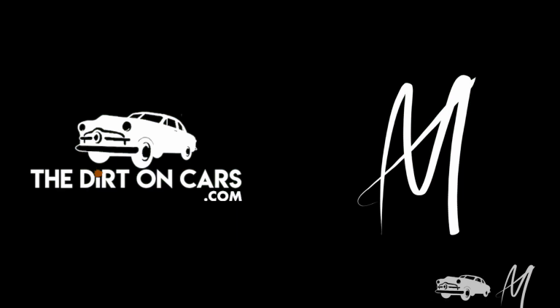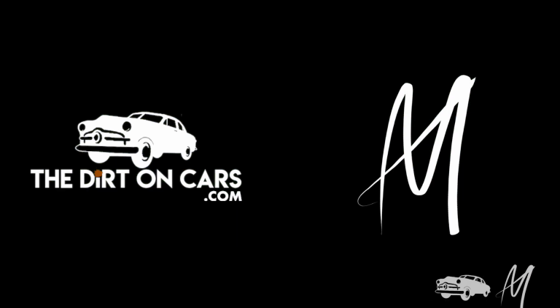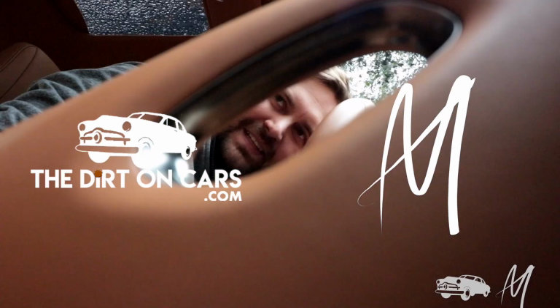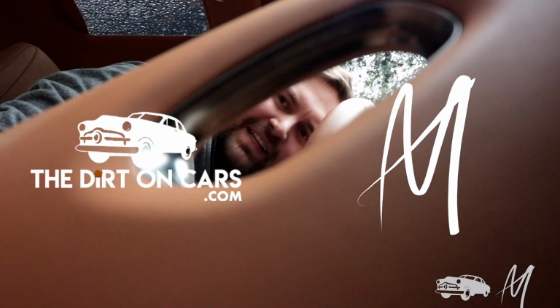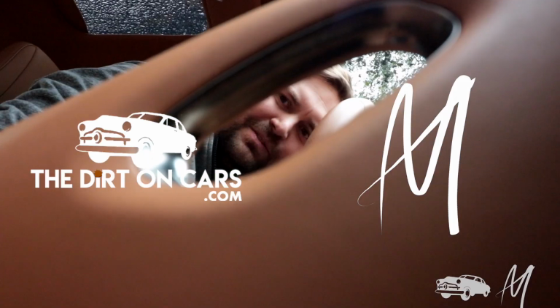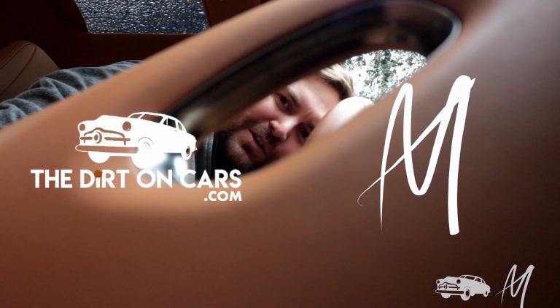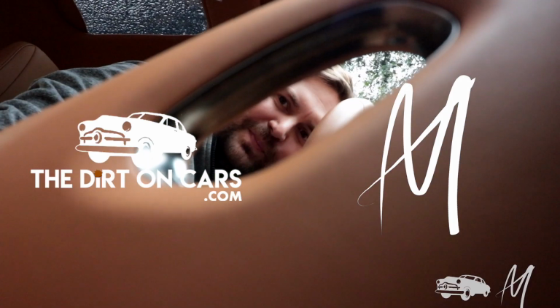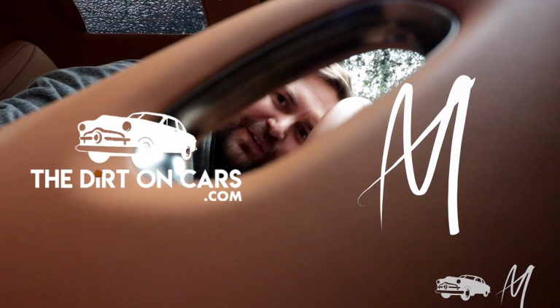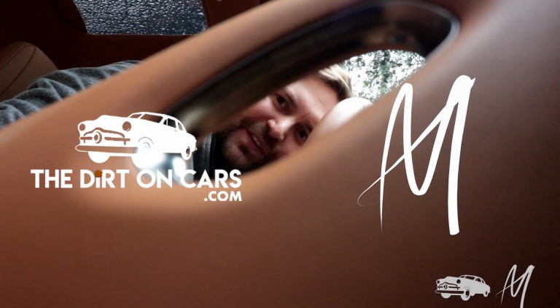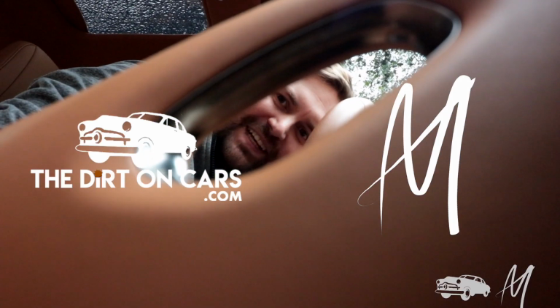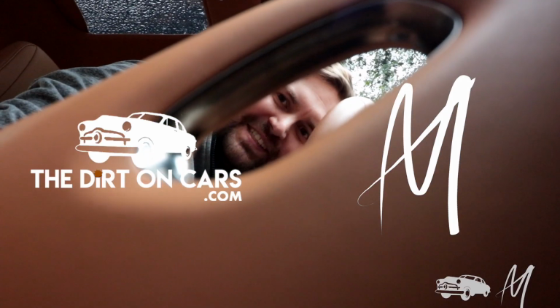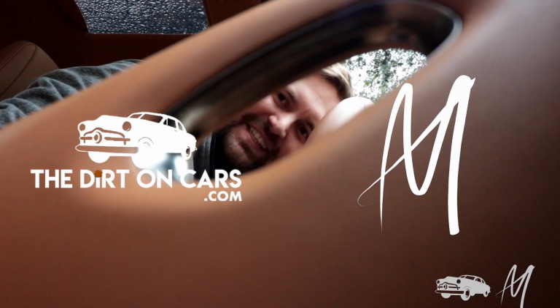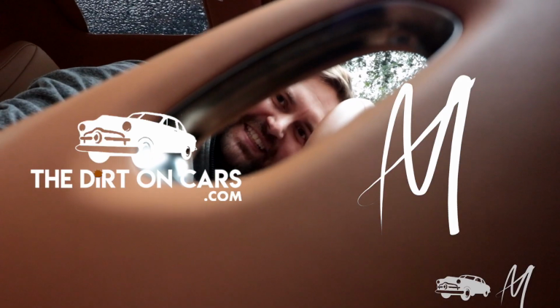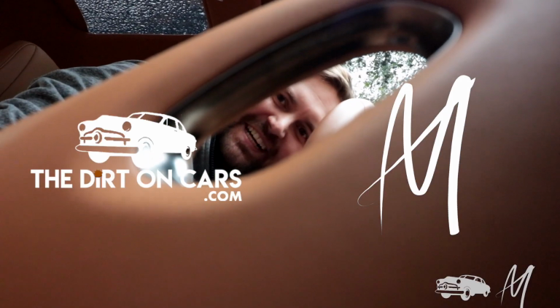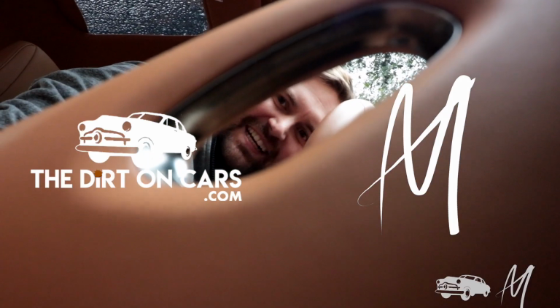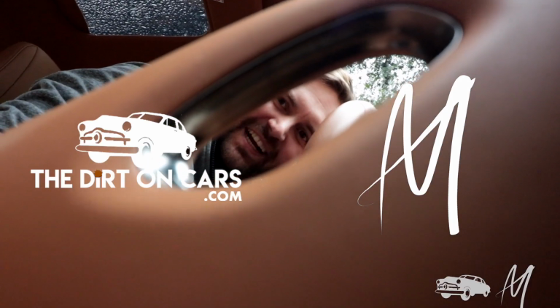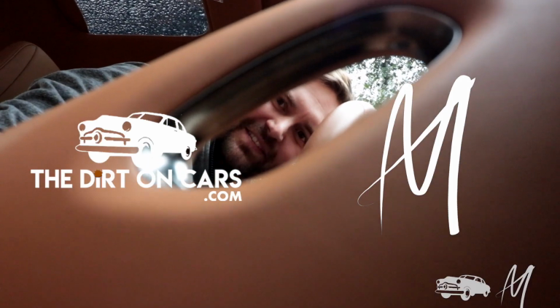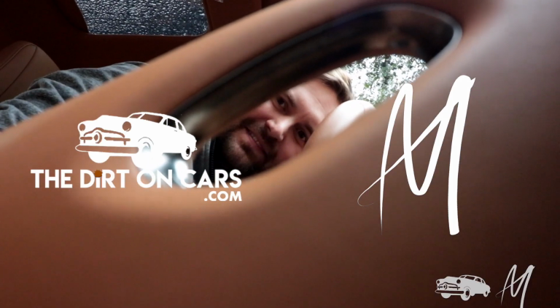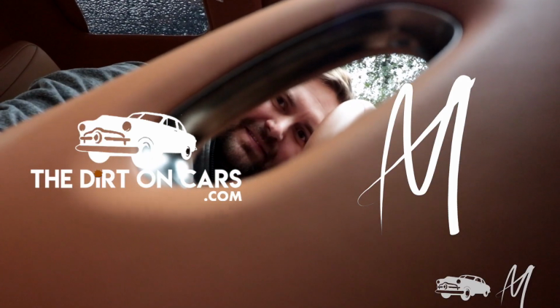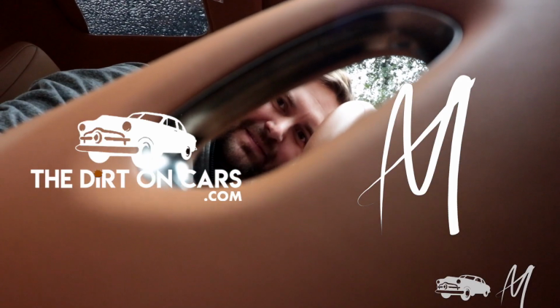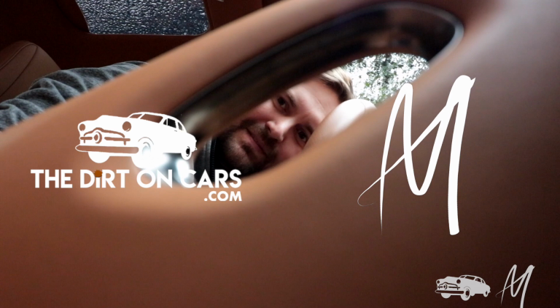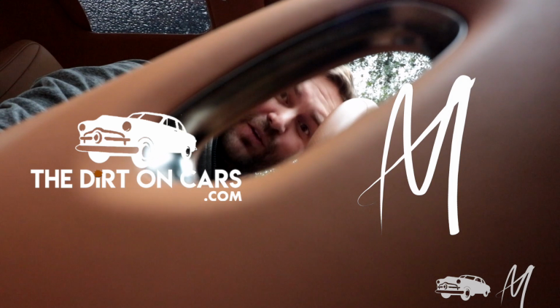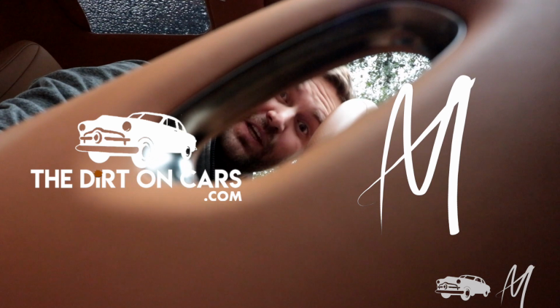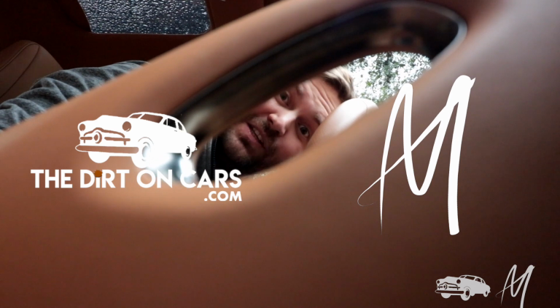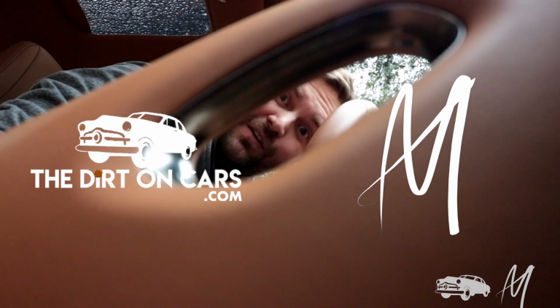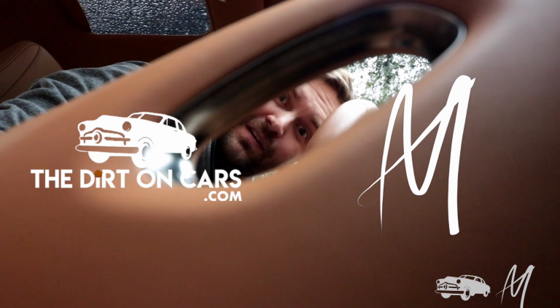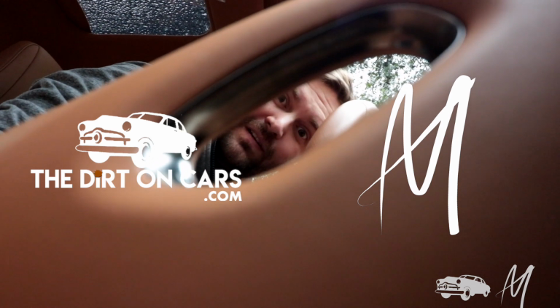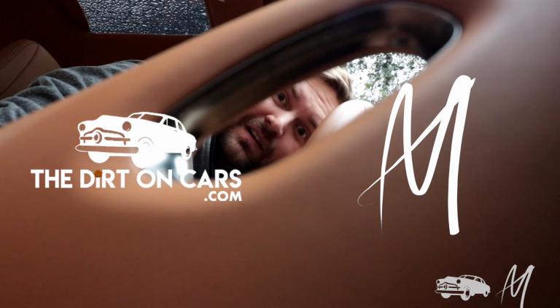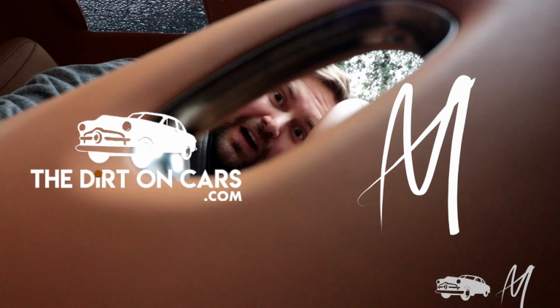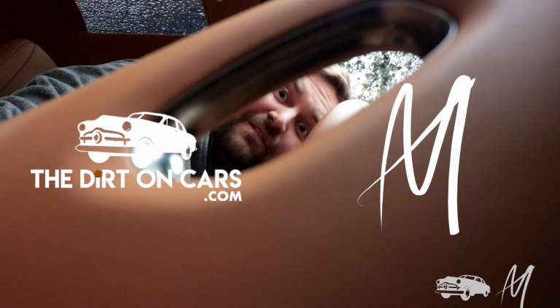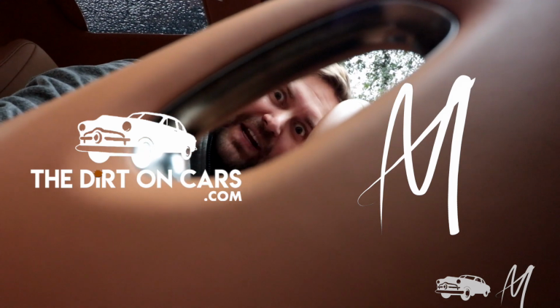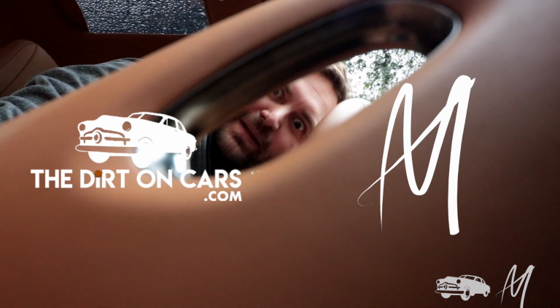It's the most beautiful Lexus inside — don't think so? Fight me.